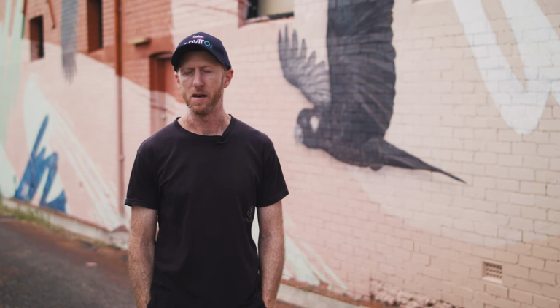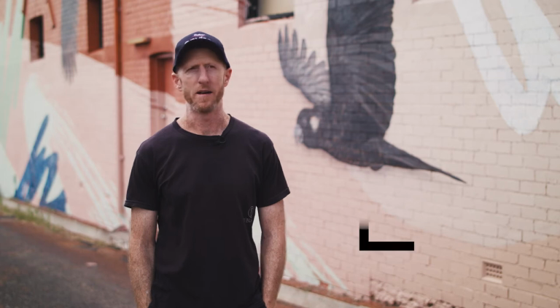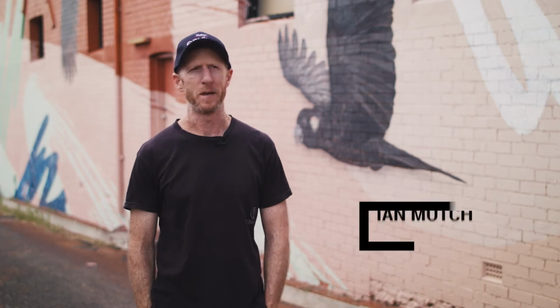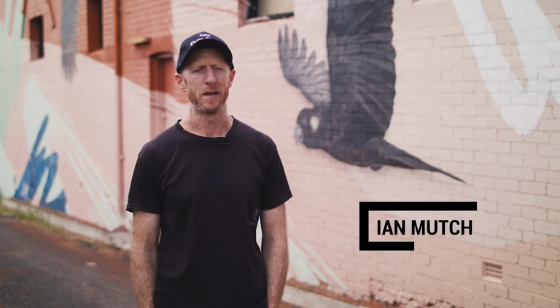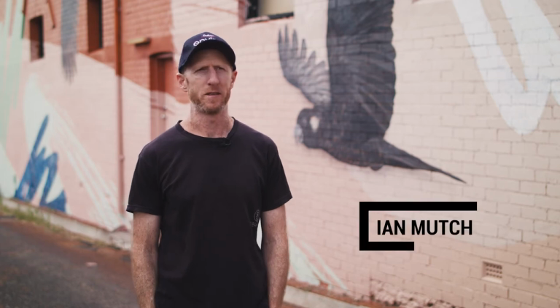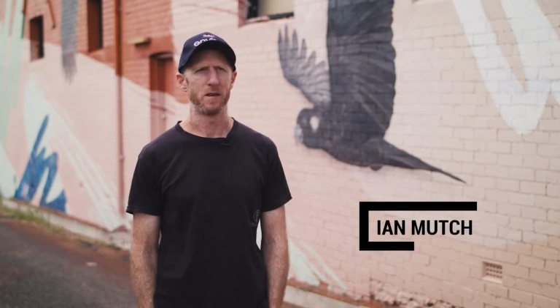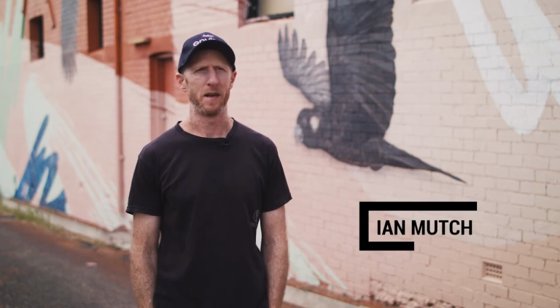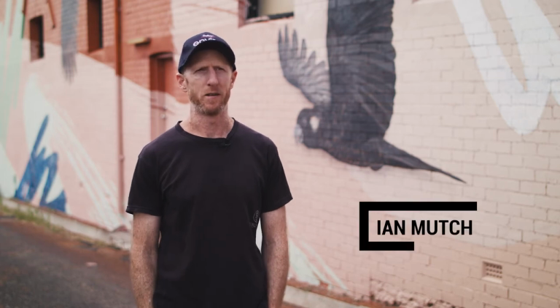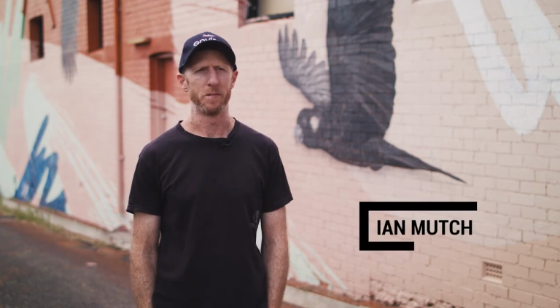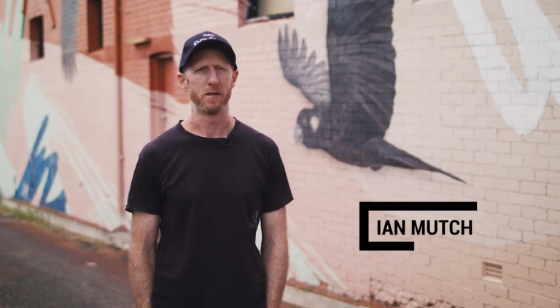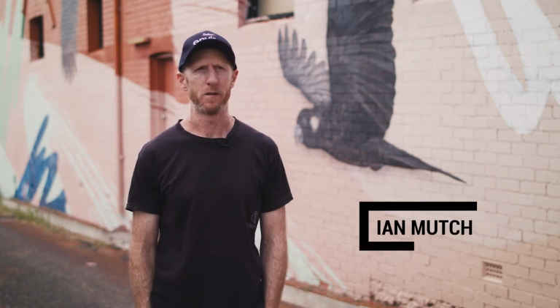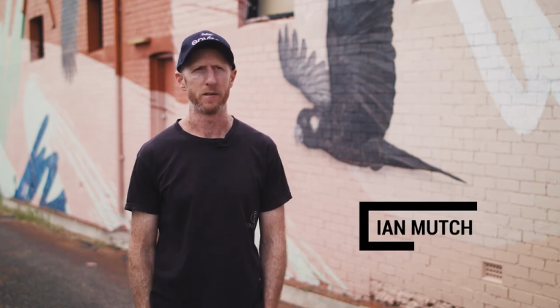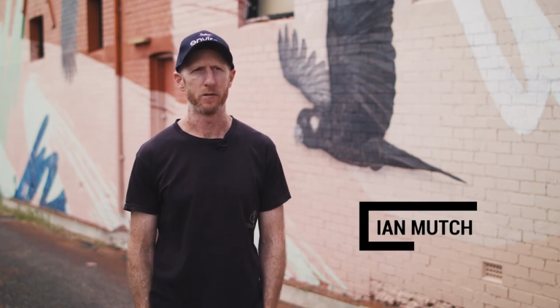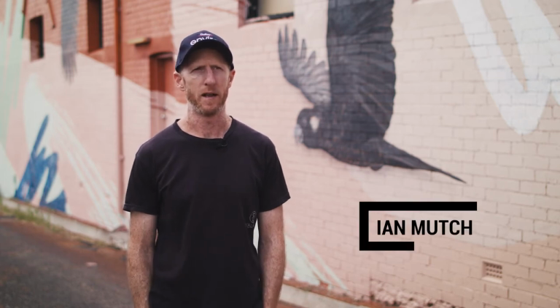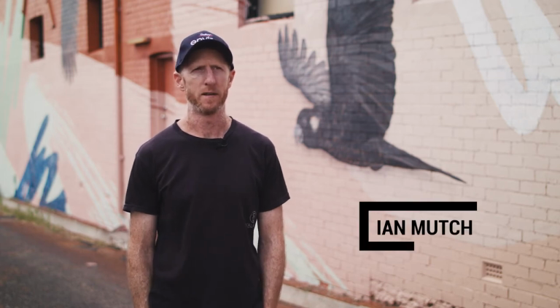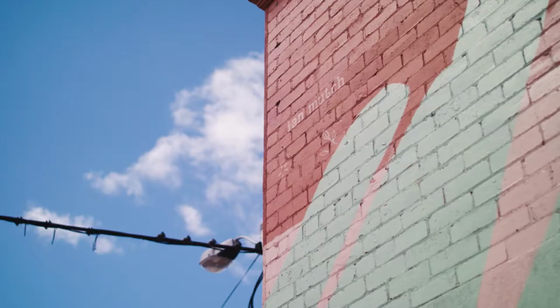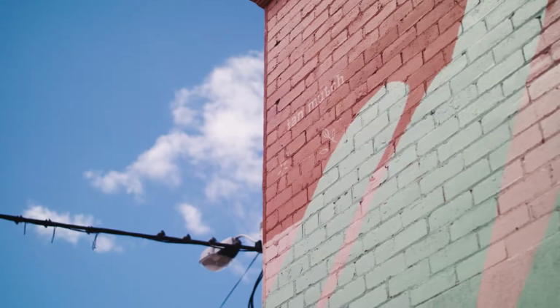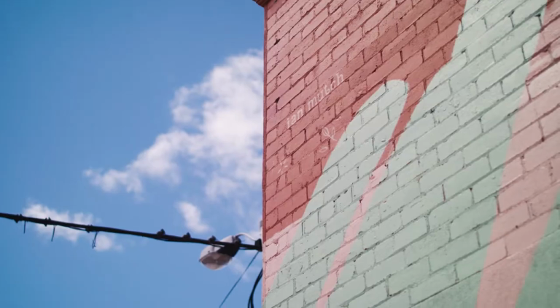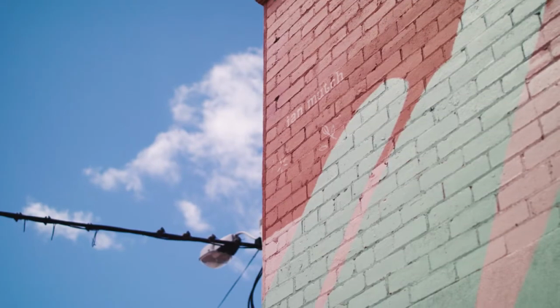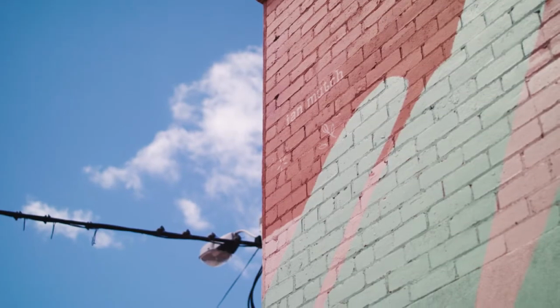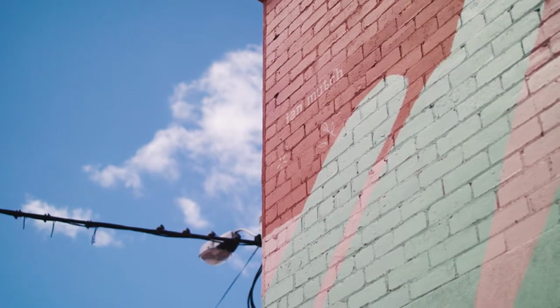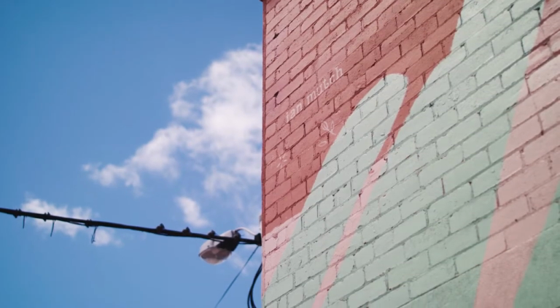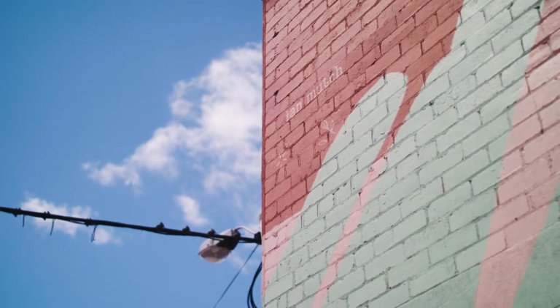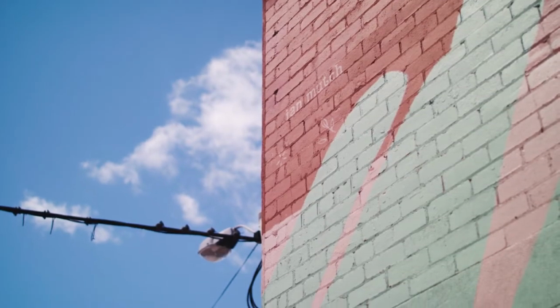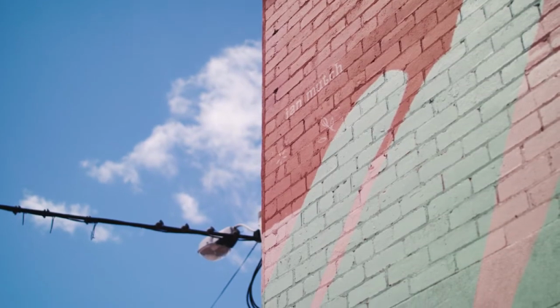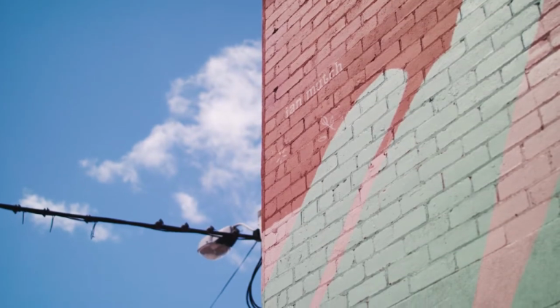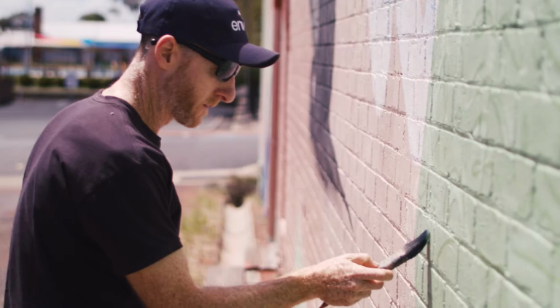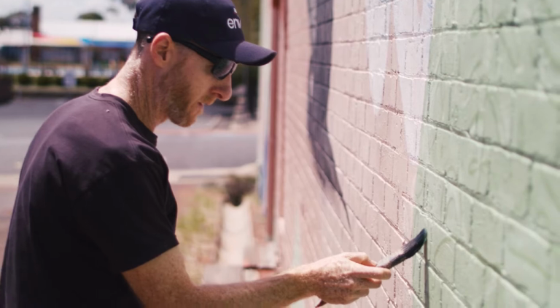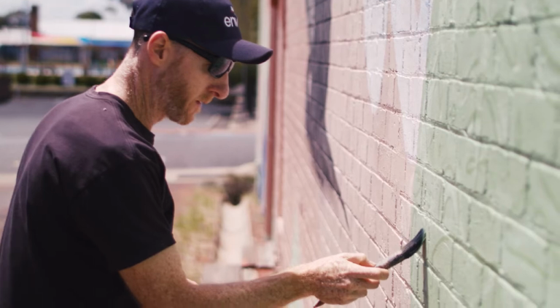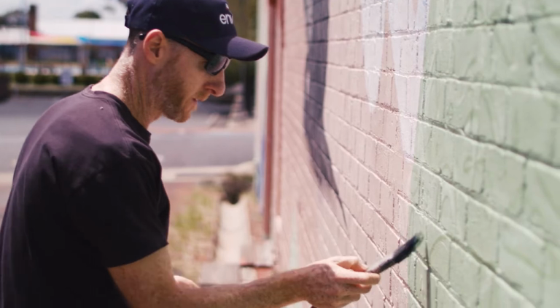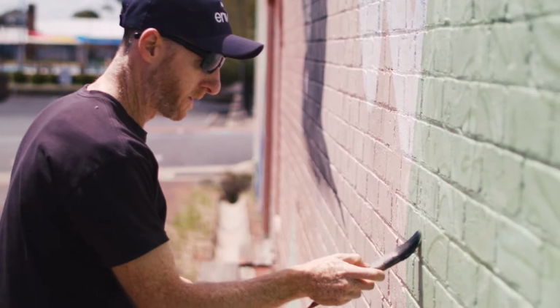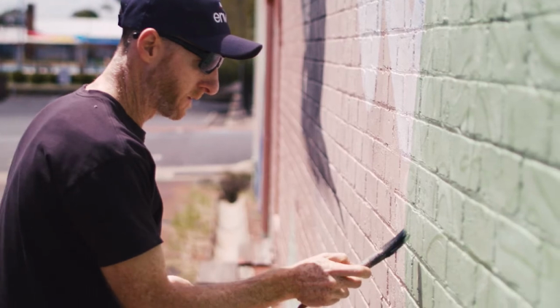Hi, I'm Ian Much. I'm an artist from Dunsborough, Western Australia. I really enjoy painting nature and illustrating characters.